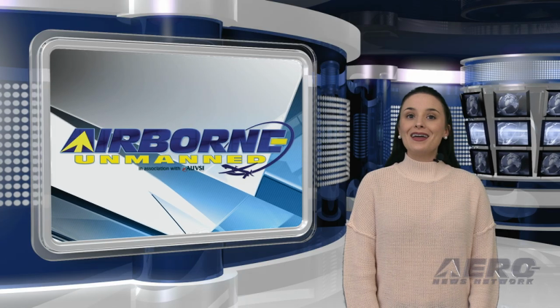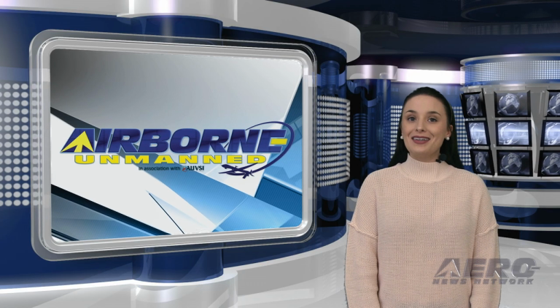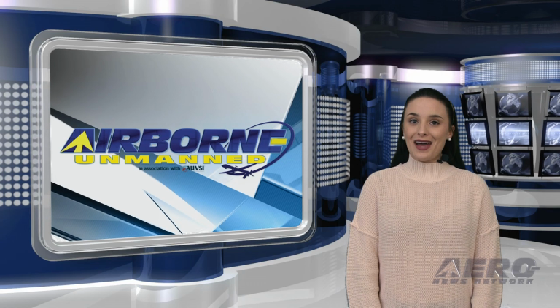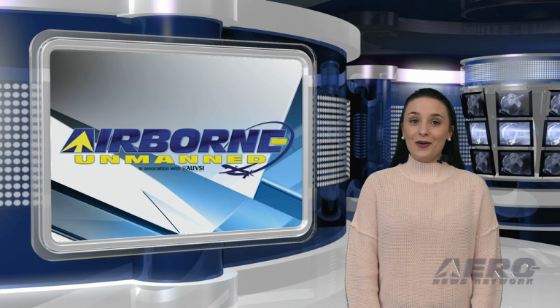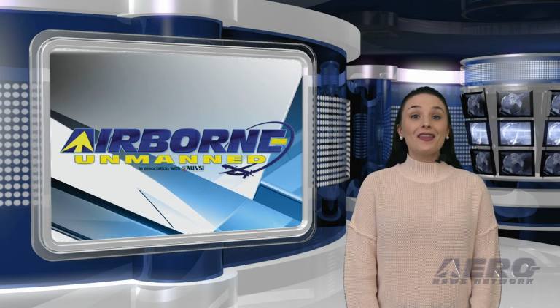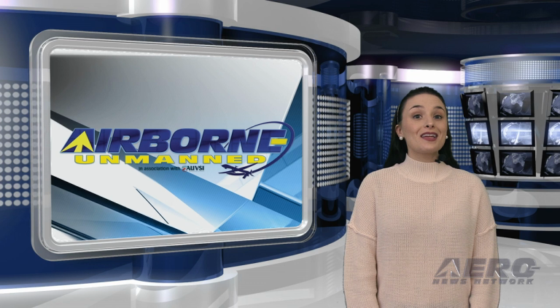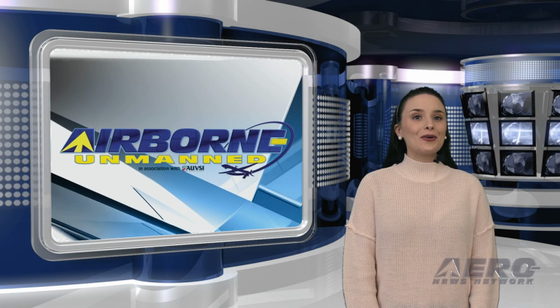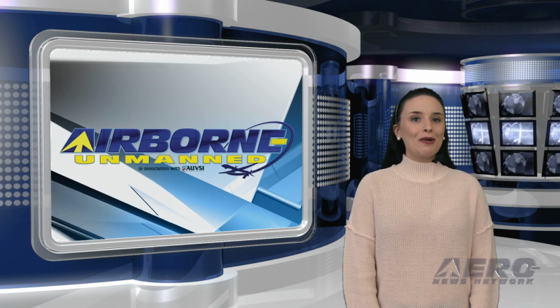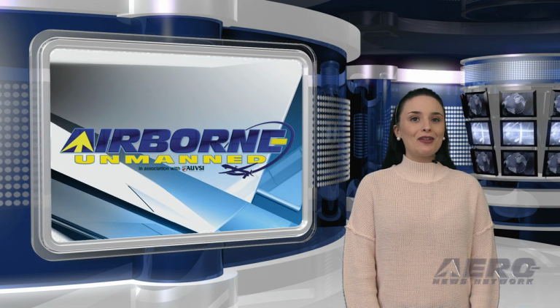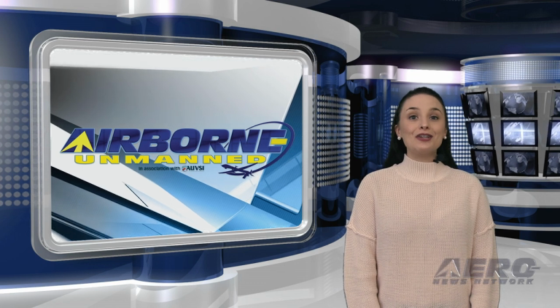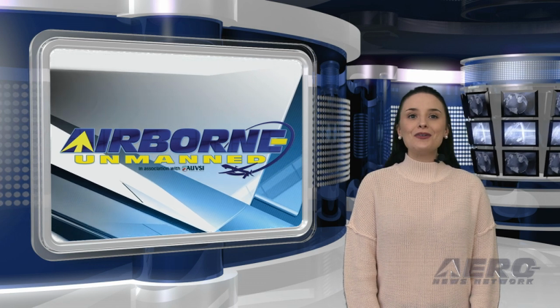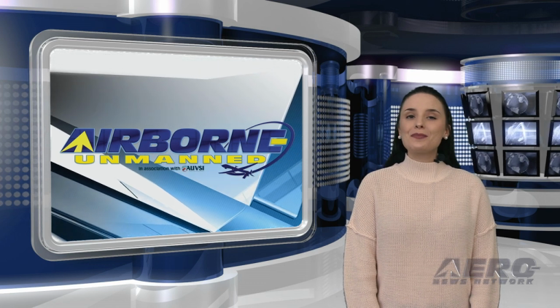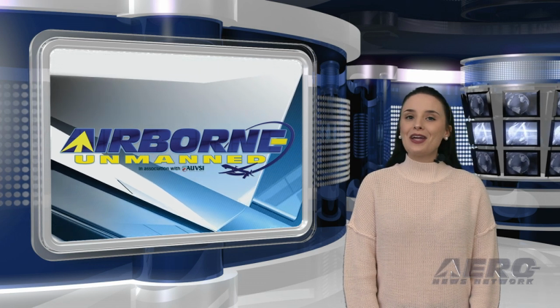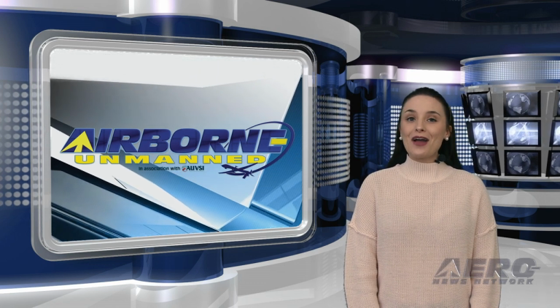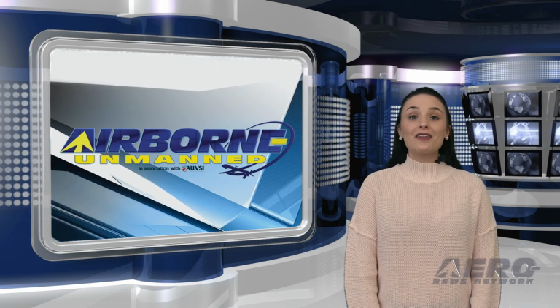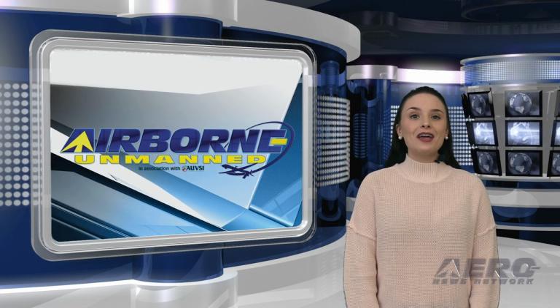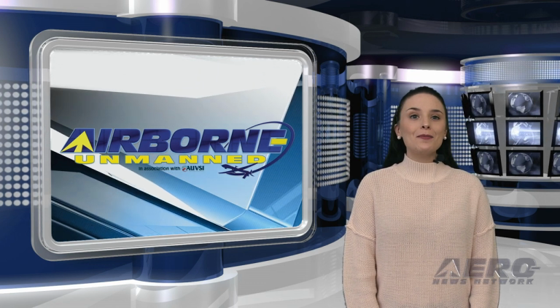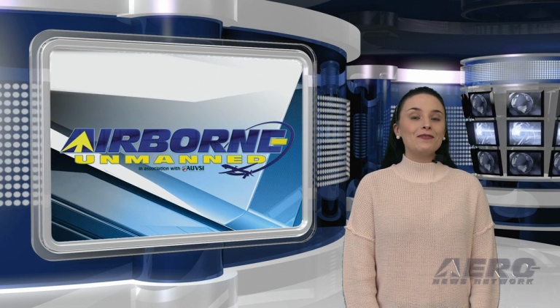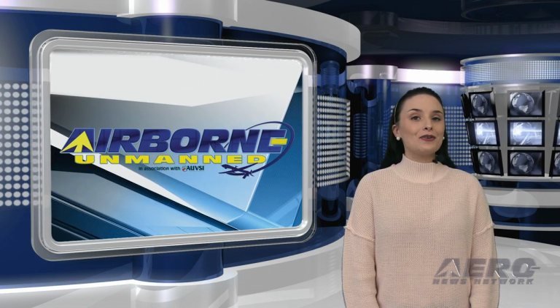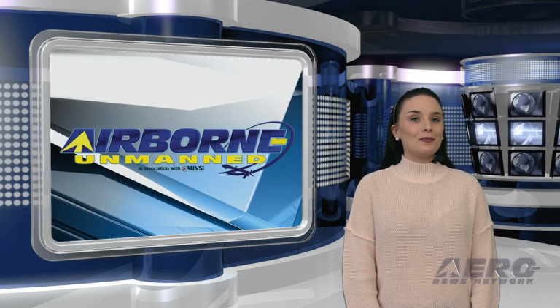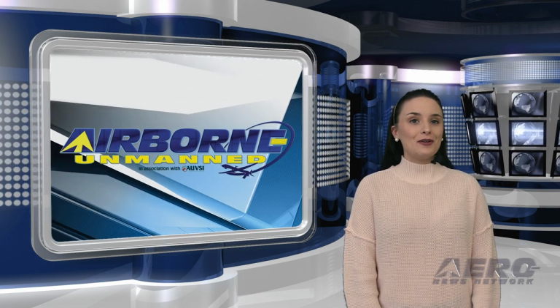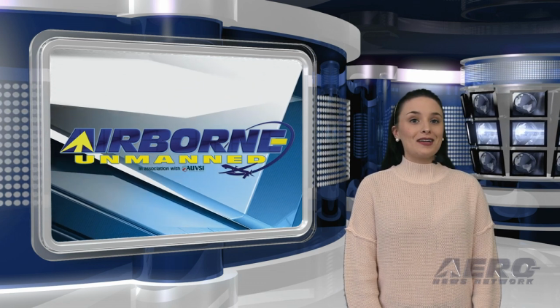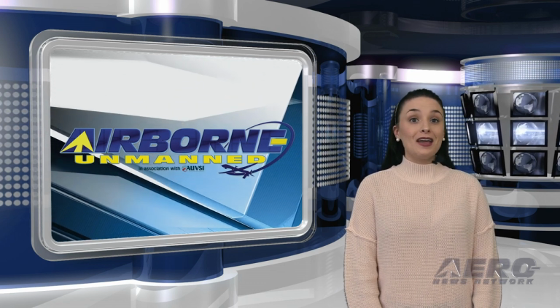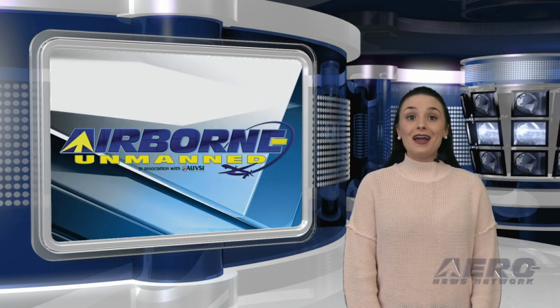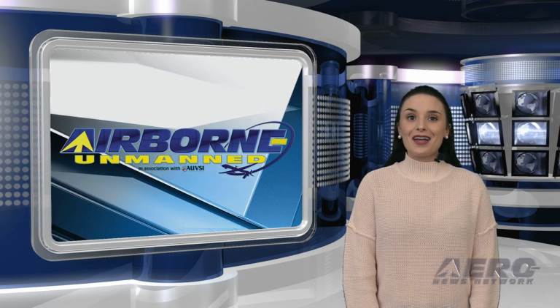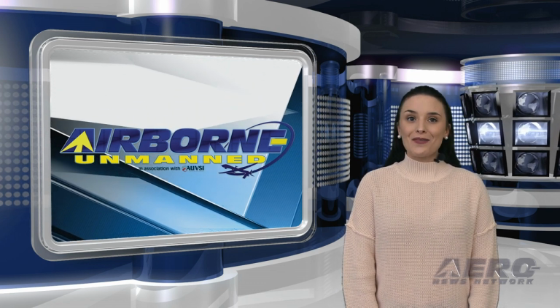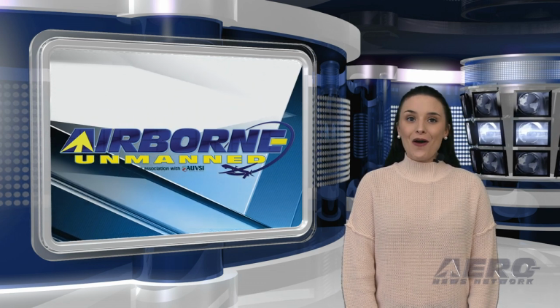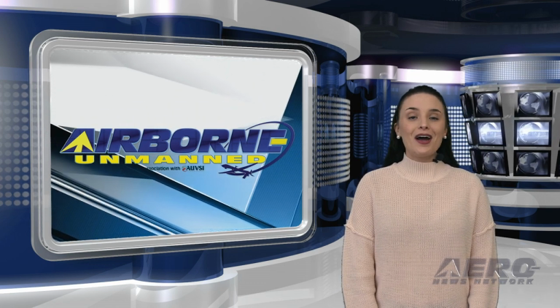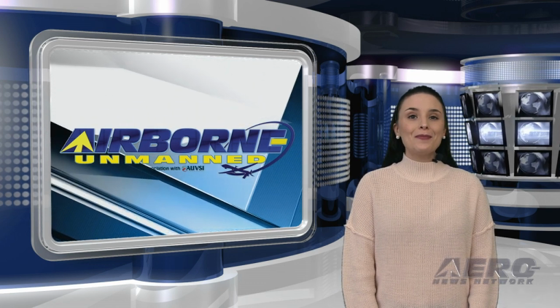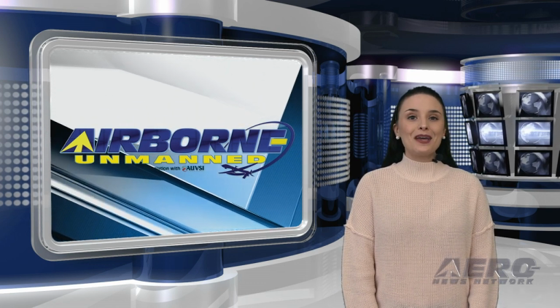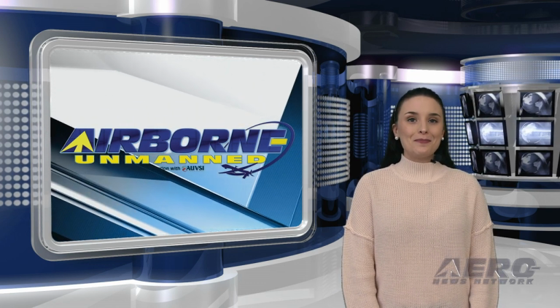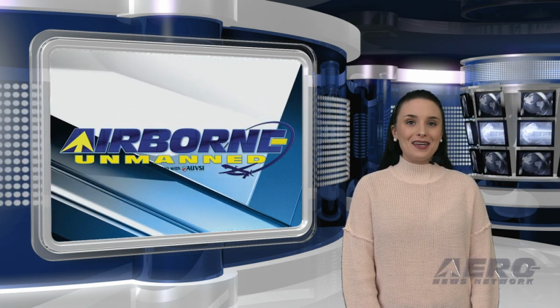Now let's take a quick look at news-making rounds of the unmanned vehicle communities. It's time for our Unmanned Minute.